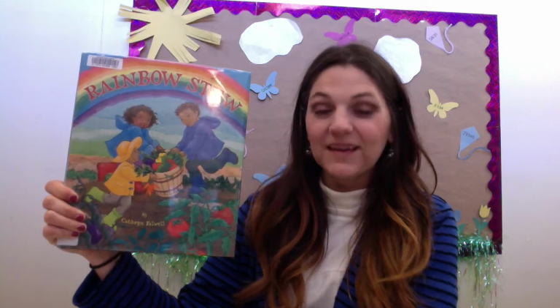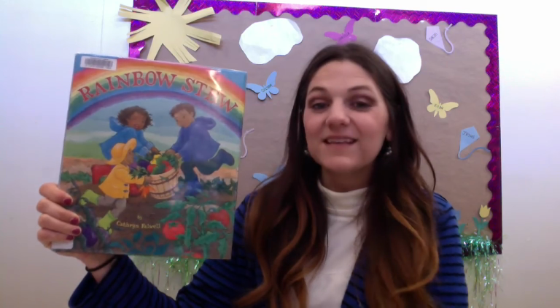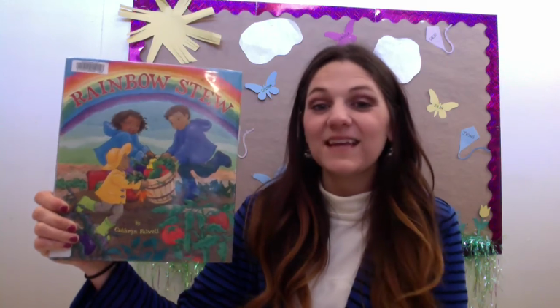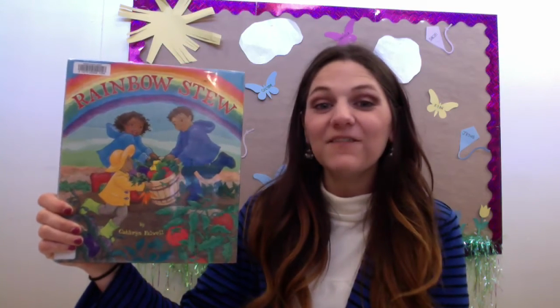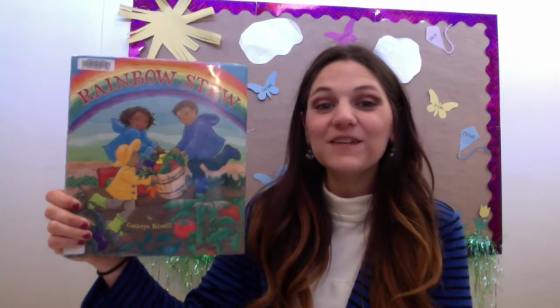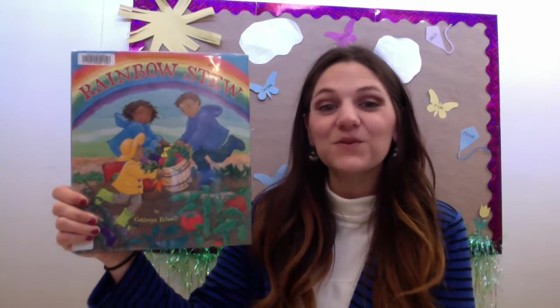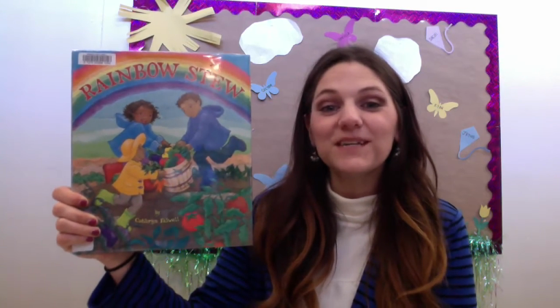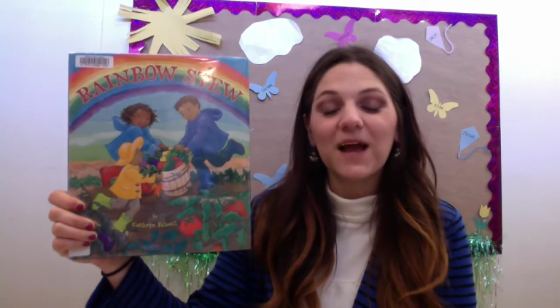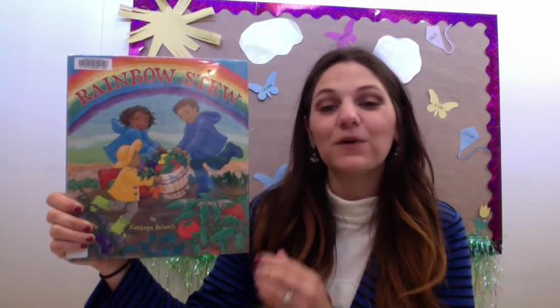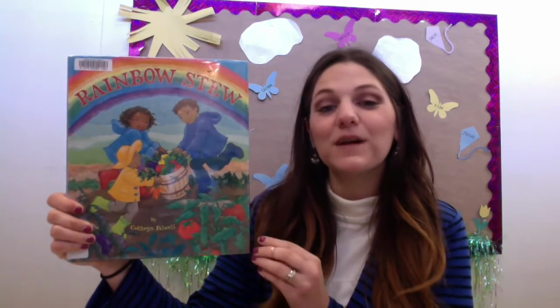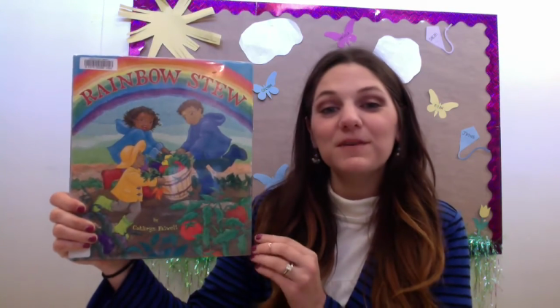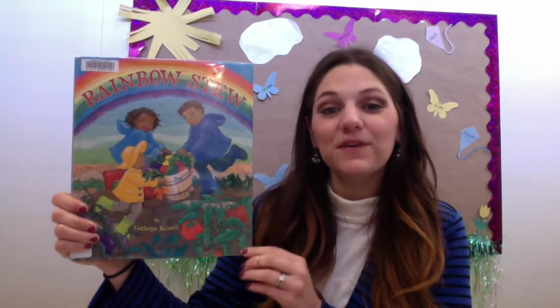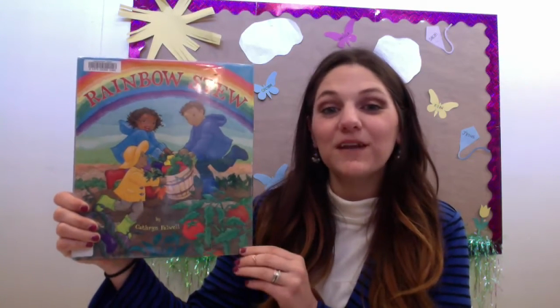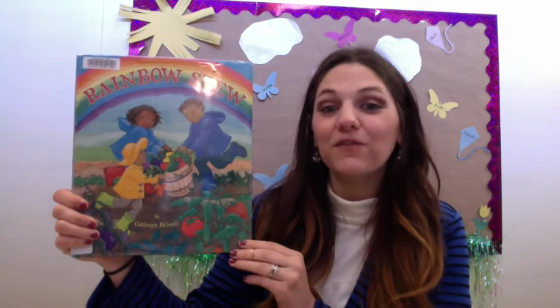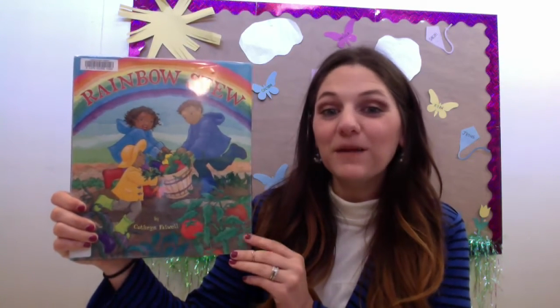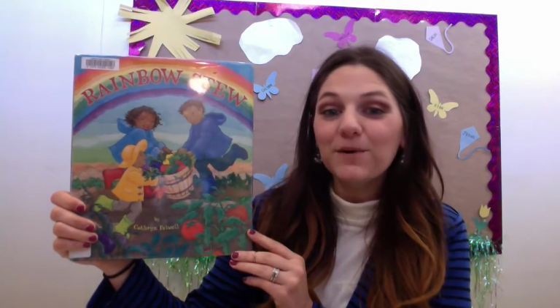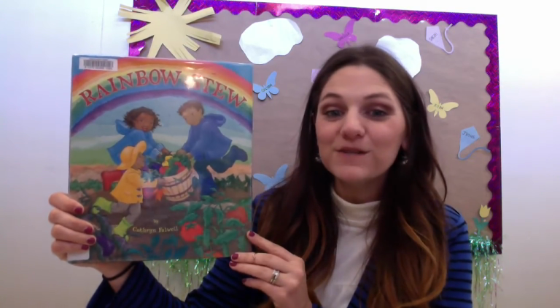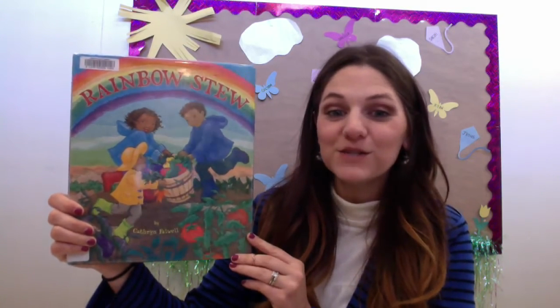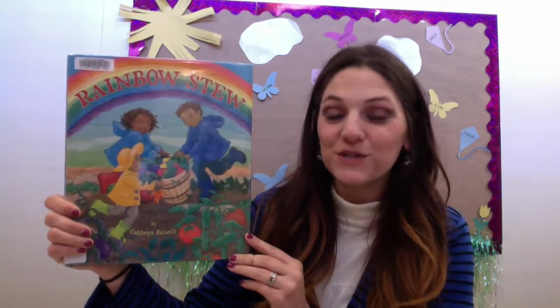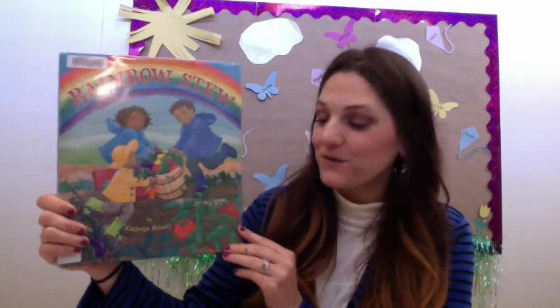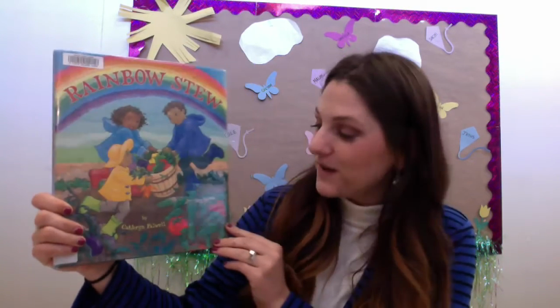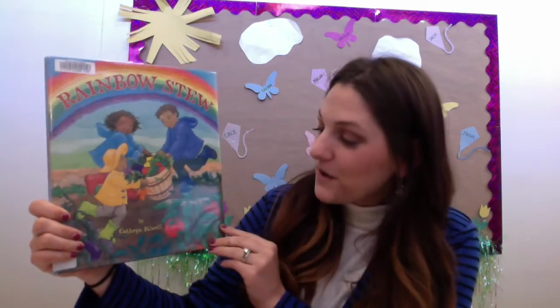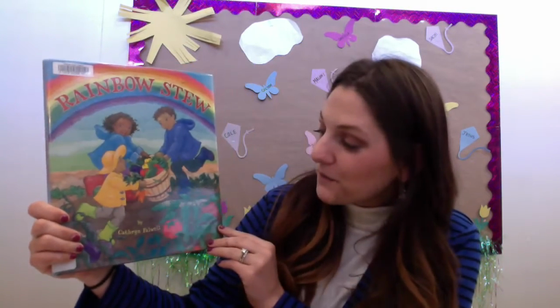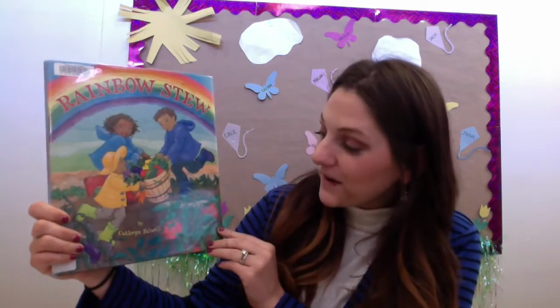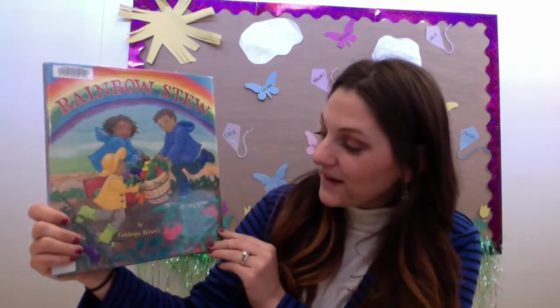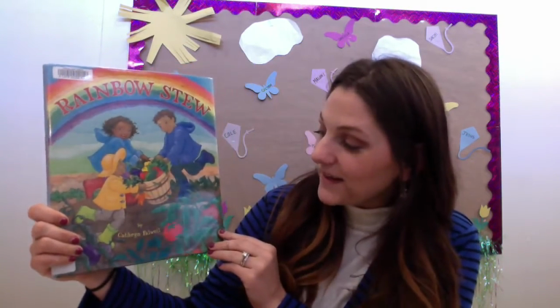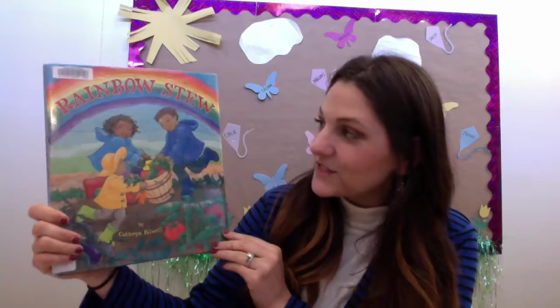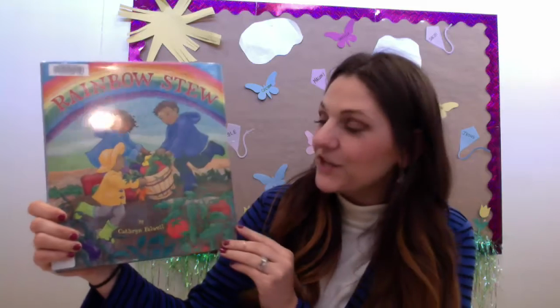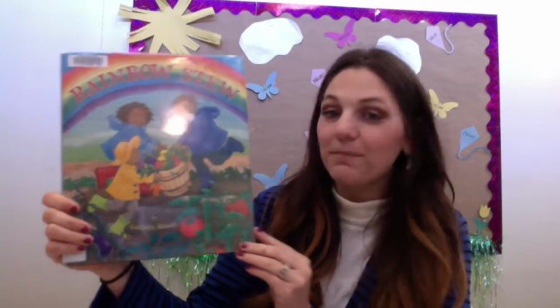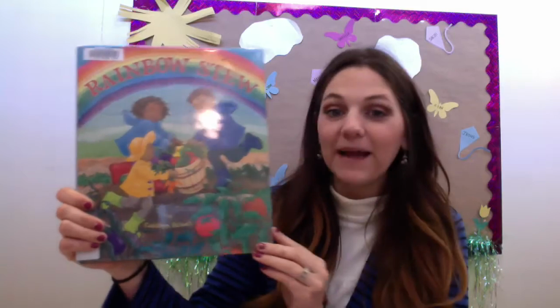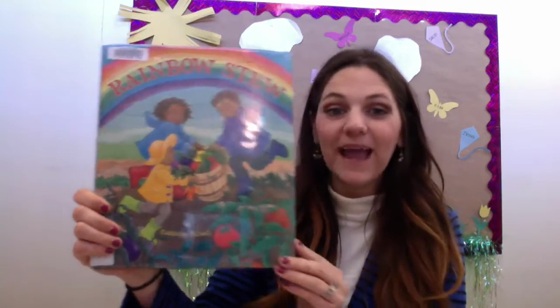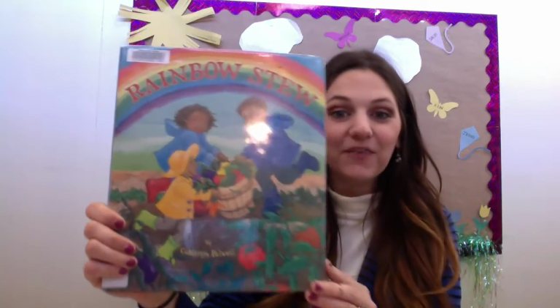Today for Storytime we're going to be reading Rainbow Stew, written and illustrated by Catherine.